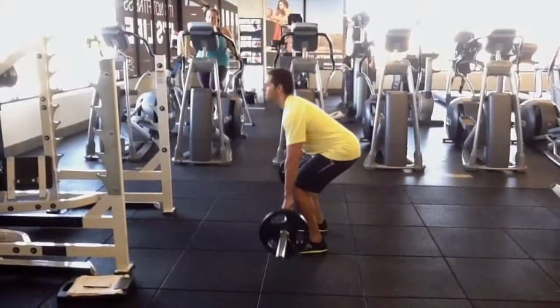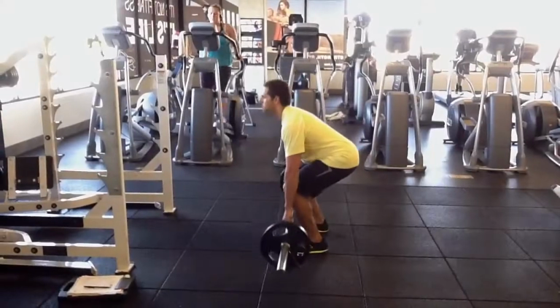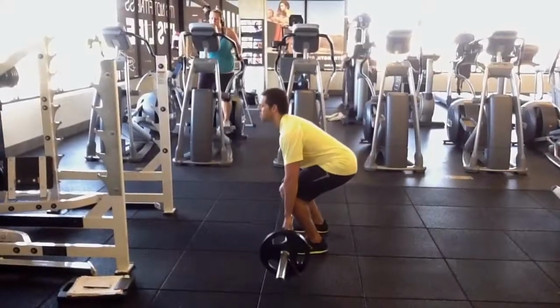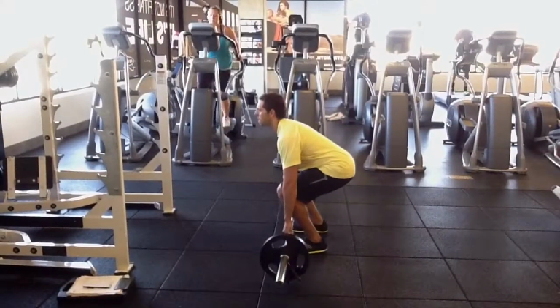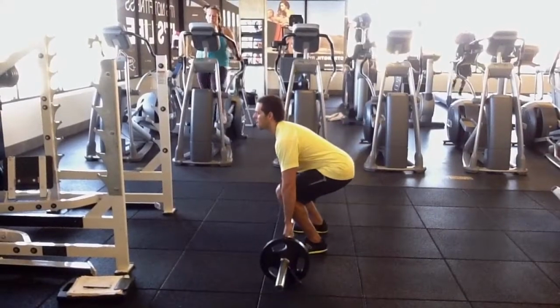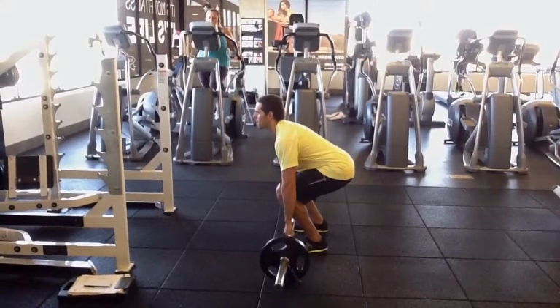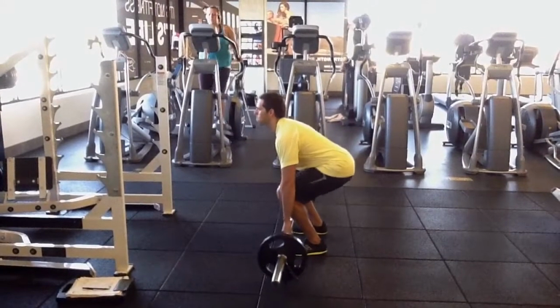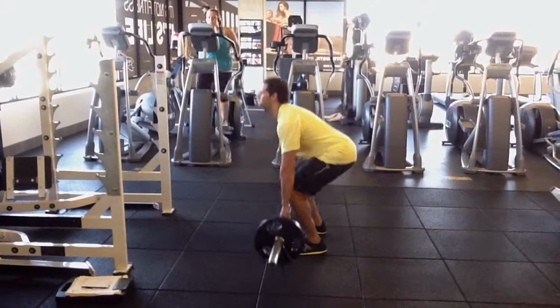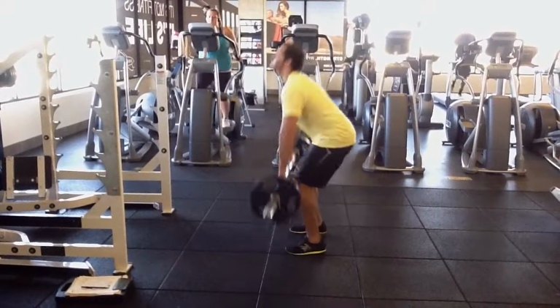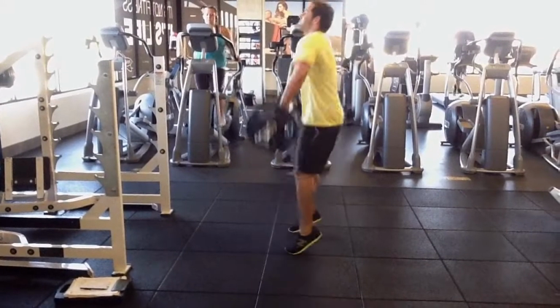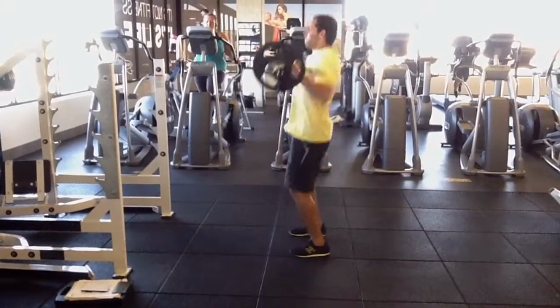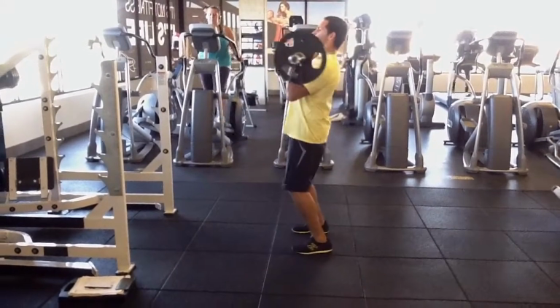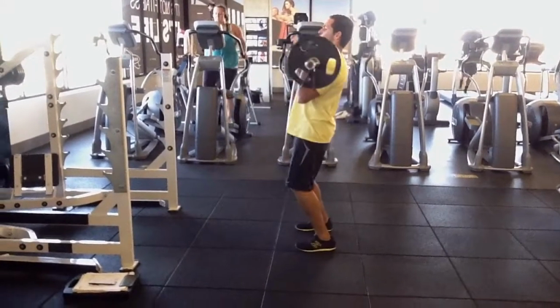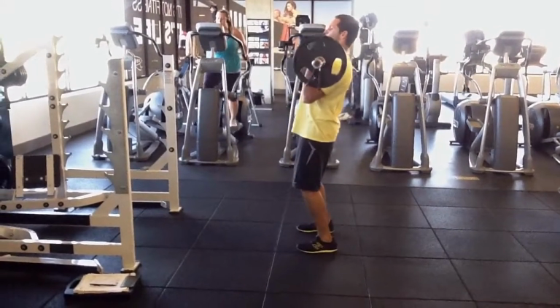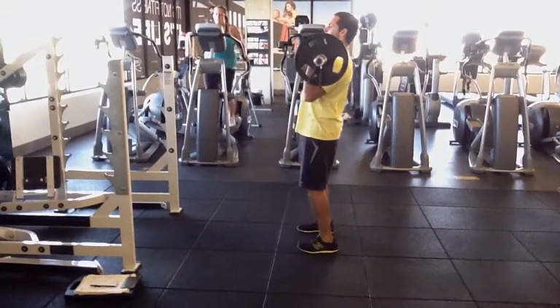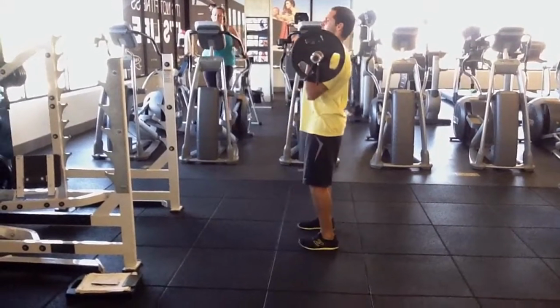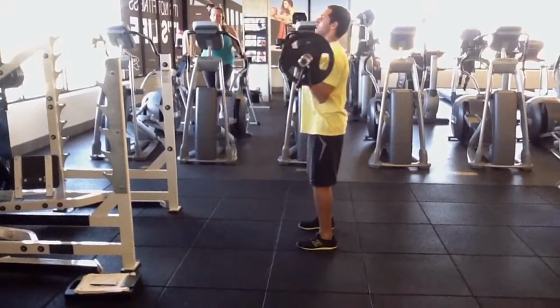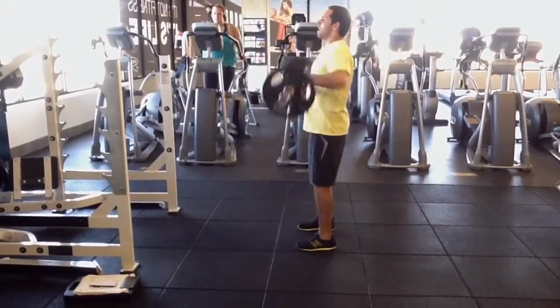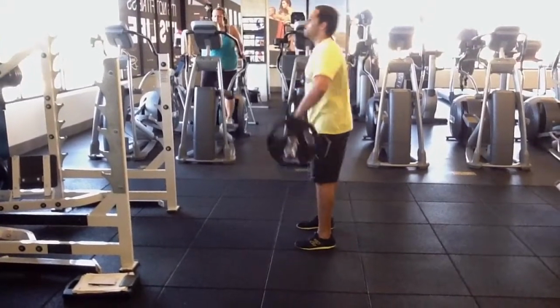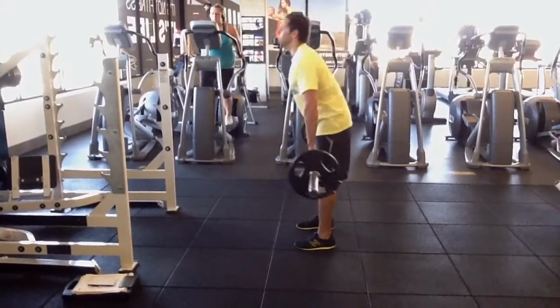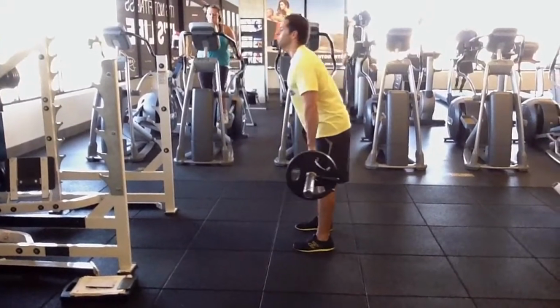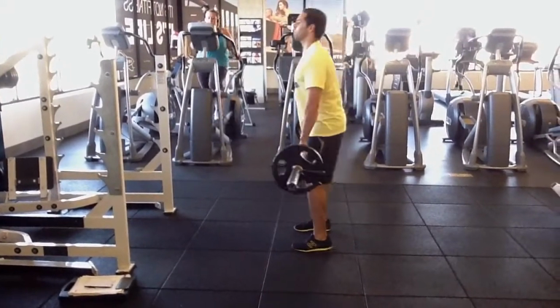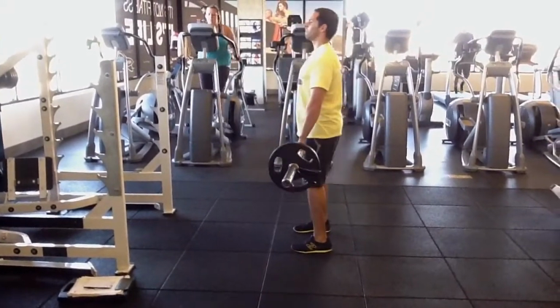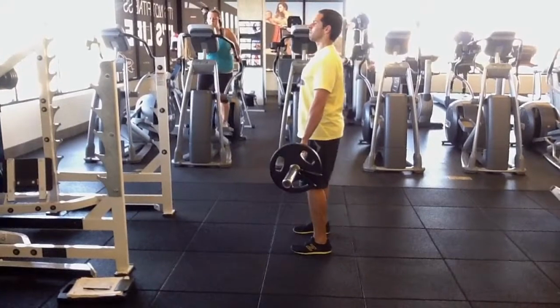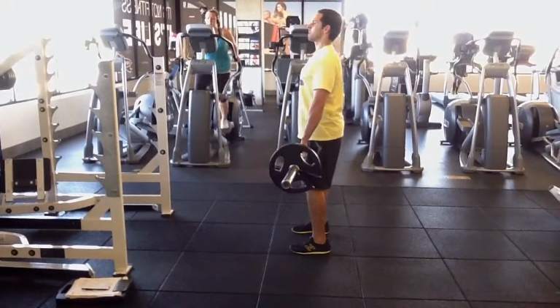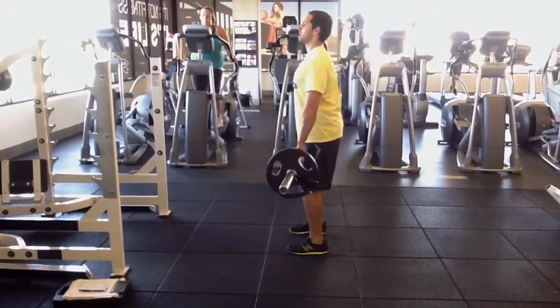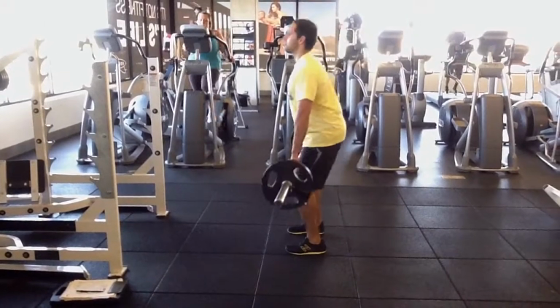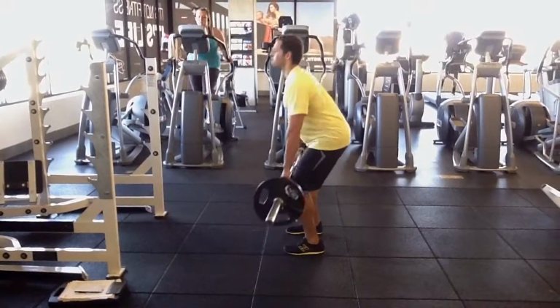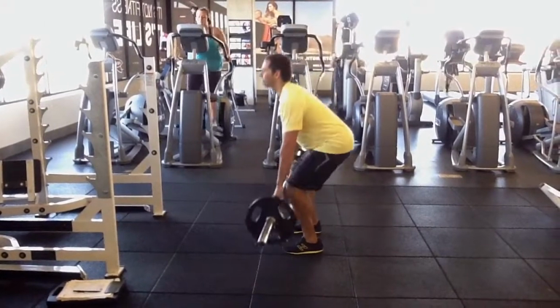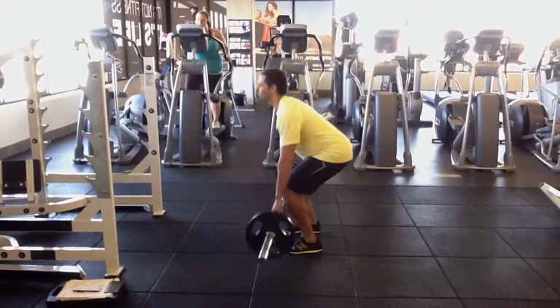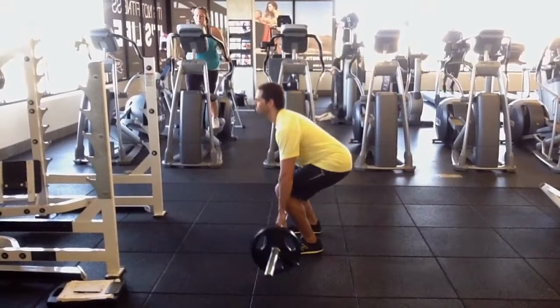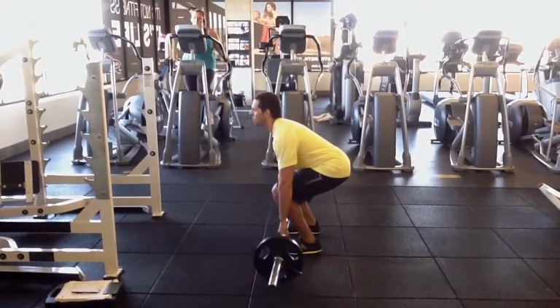Hi, this is Eddie Lester with PaleoTrainer.com. Today we're with one of my clients looking at how to do a power clean.